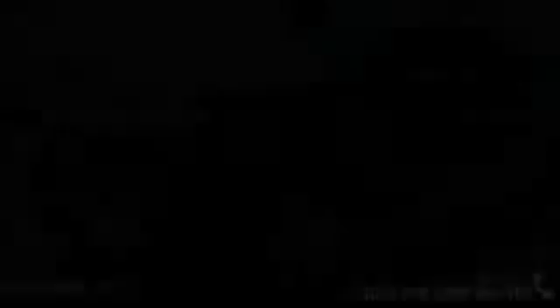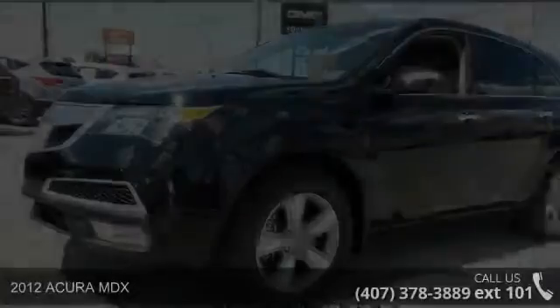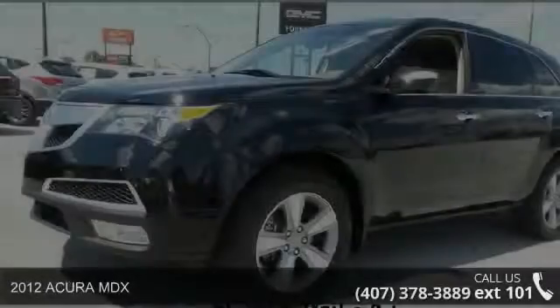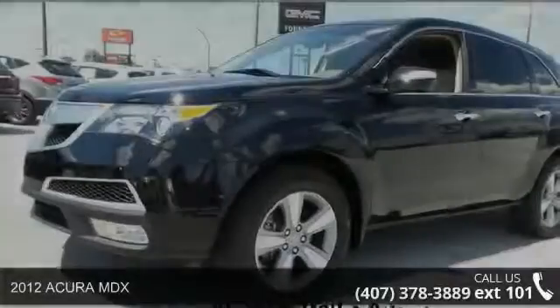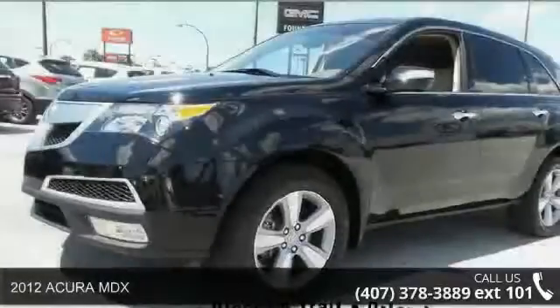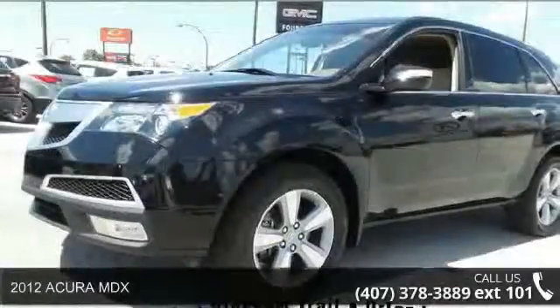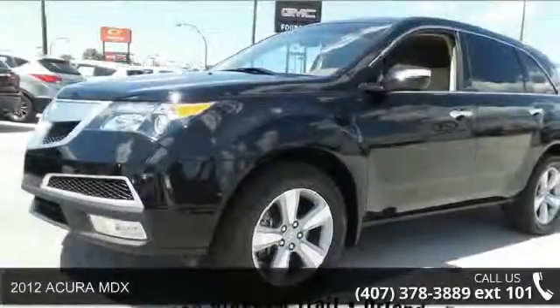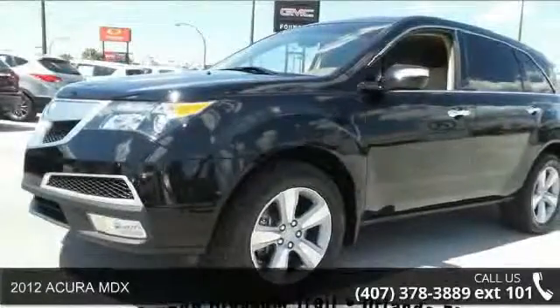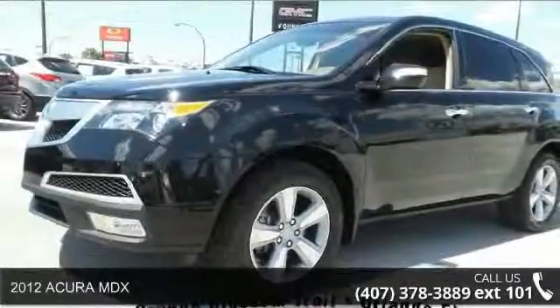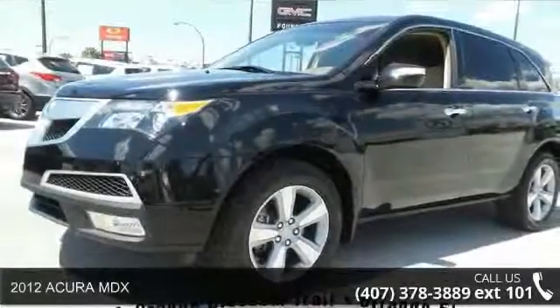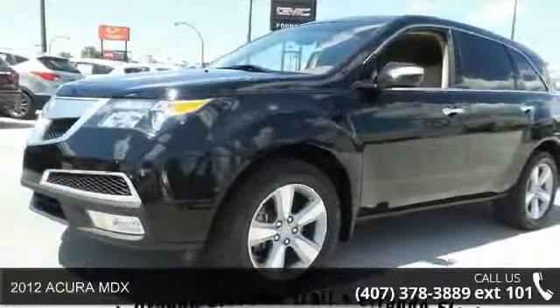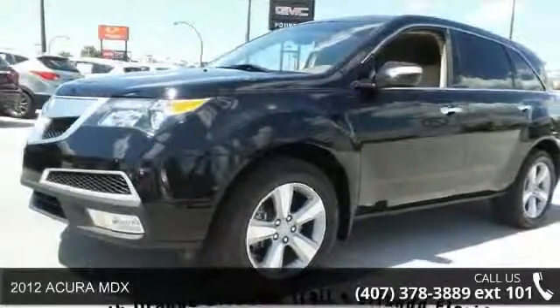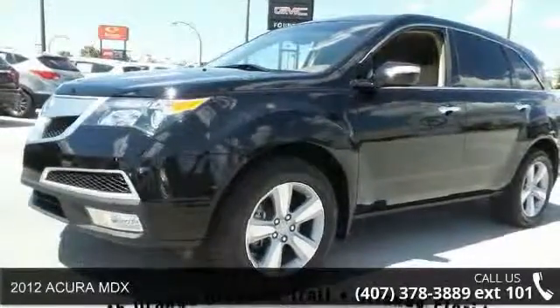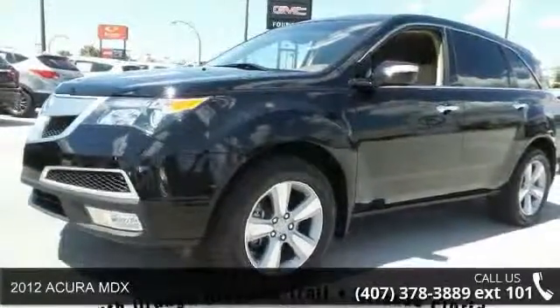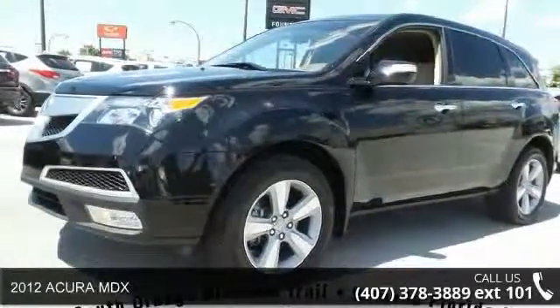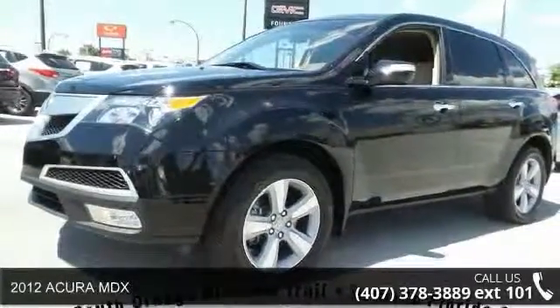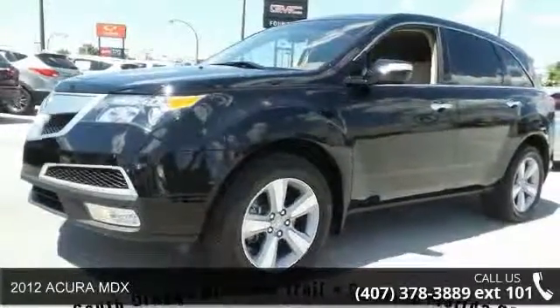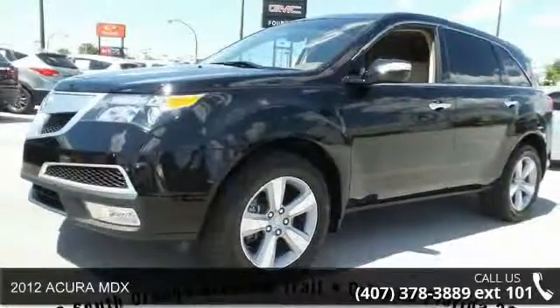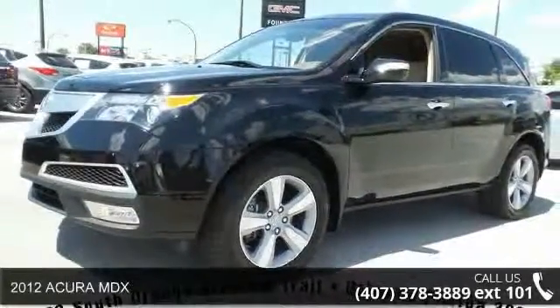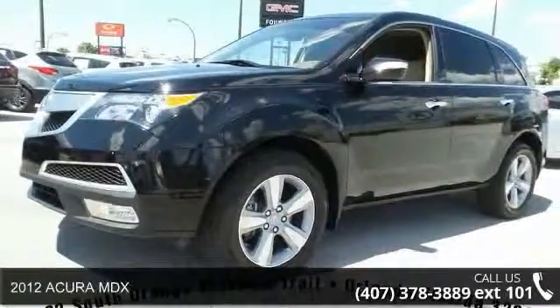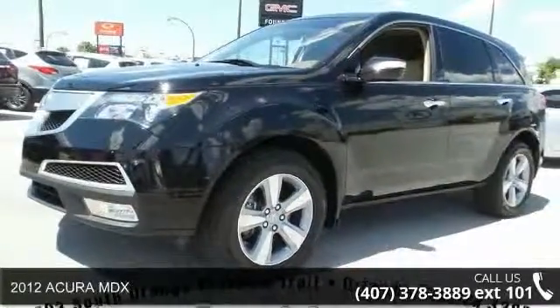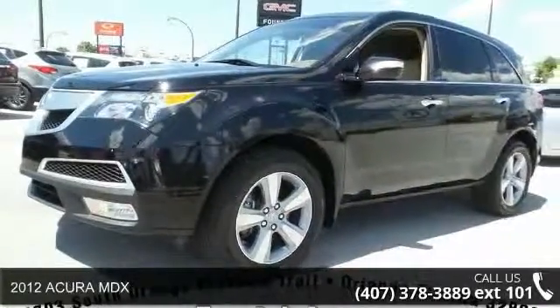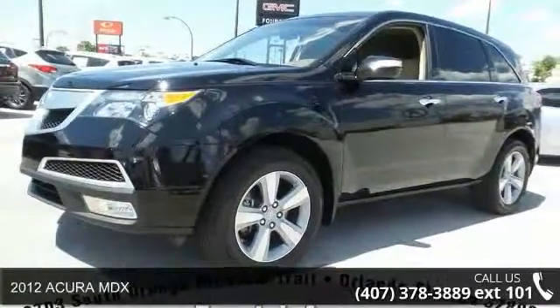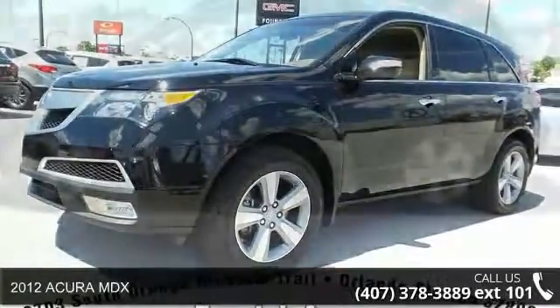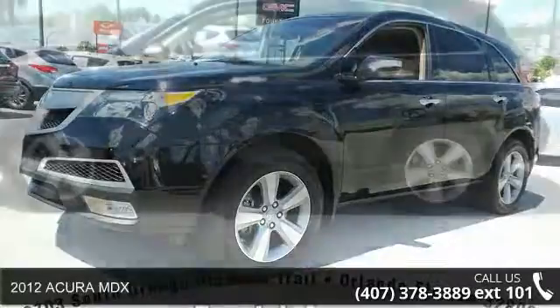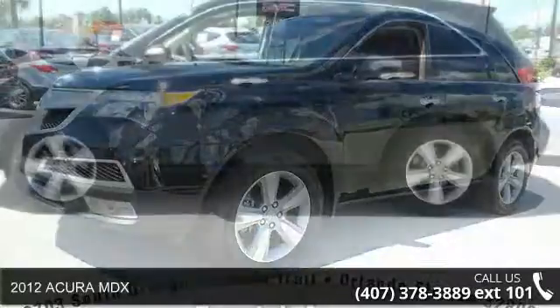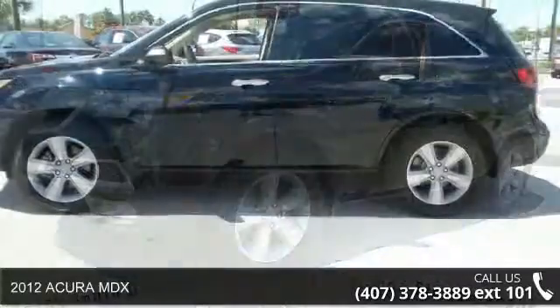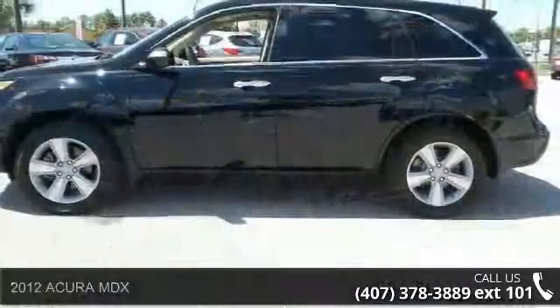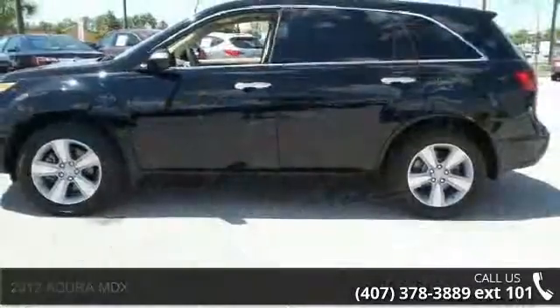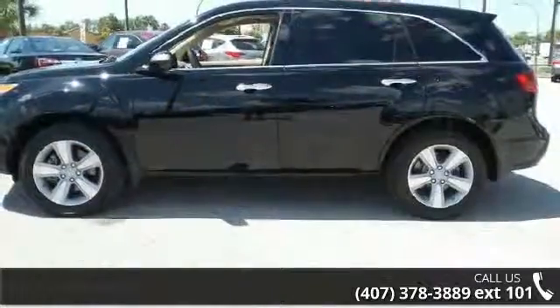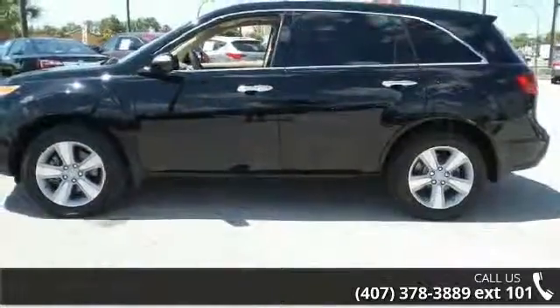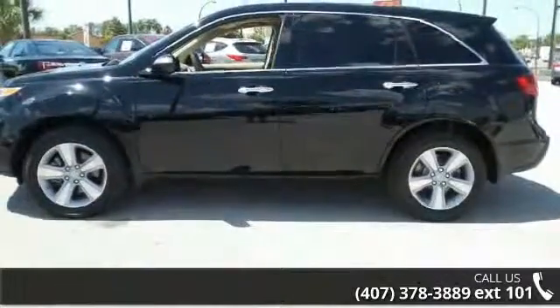Presenting the 2012 Acura MDX. If you are looking for a first-rate auto, this one could be yours today.